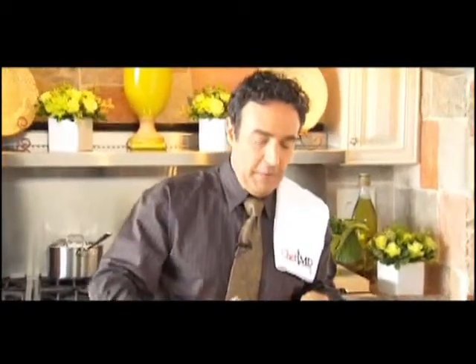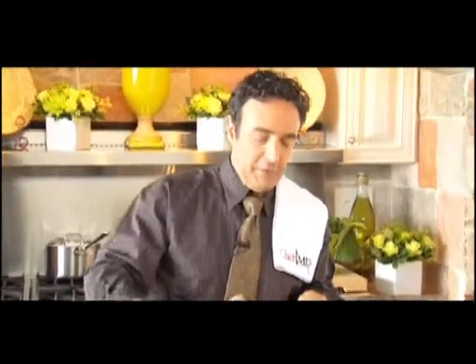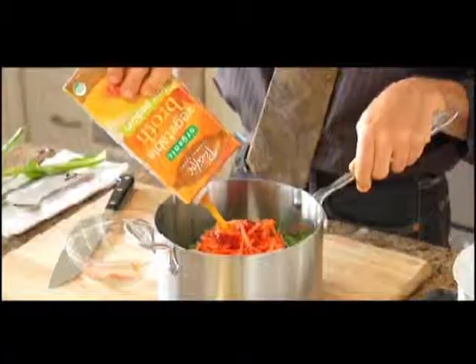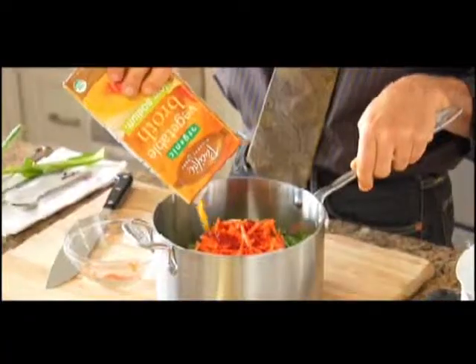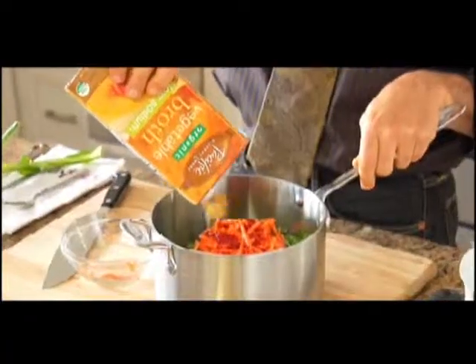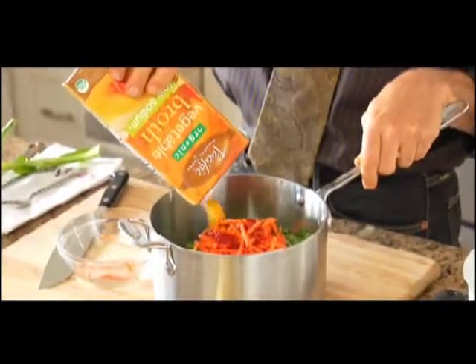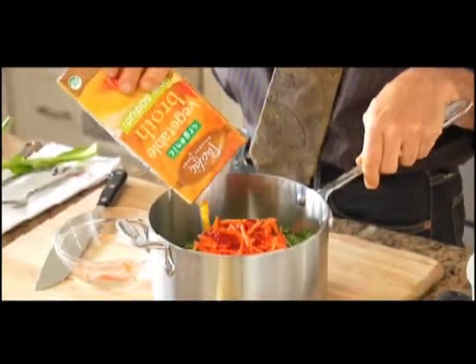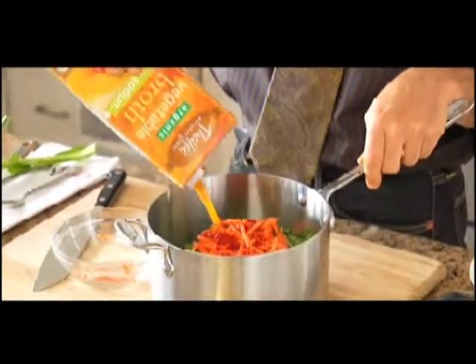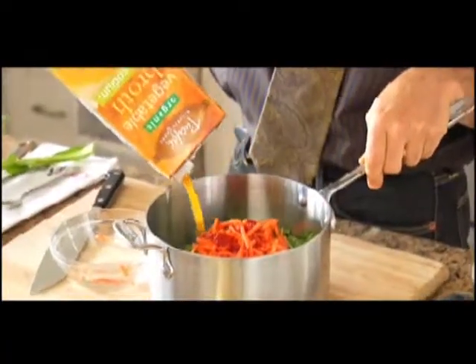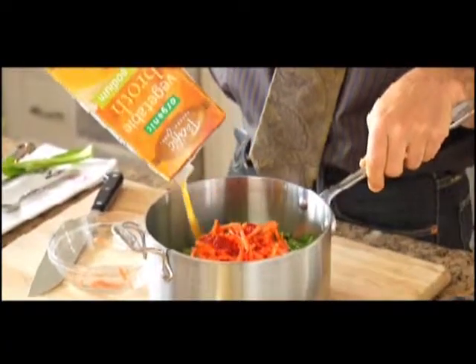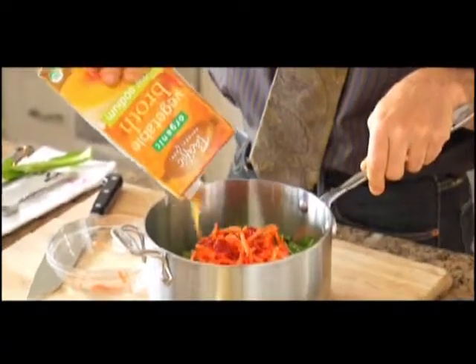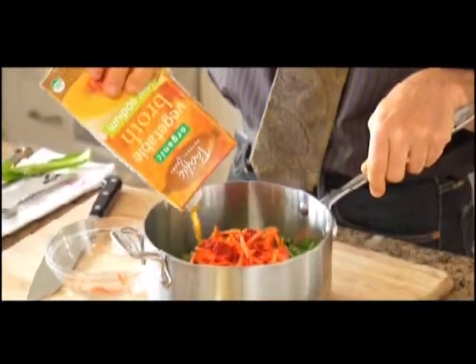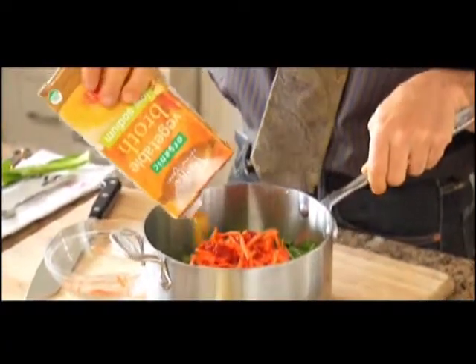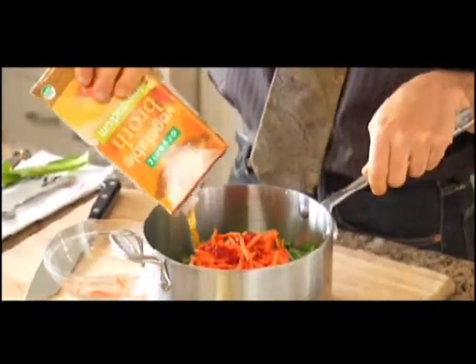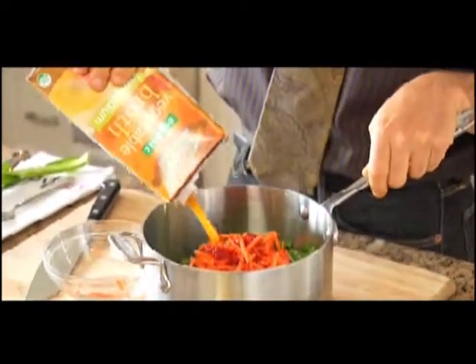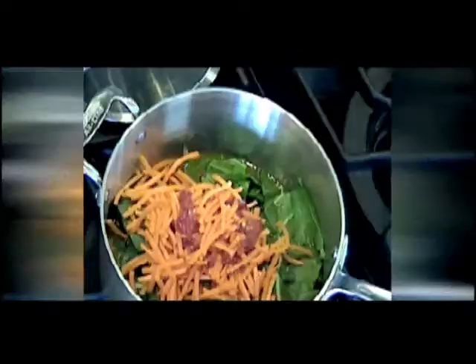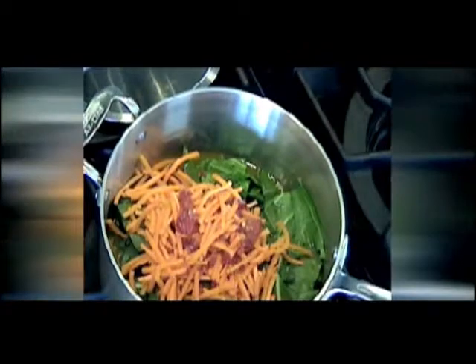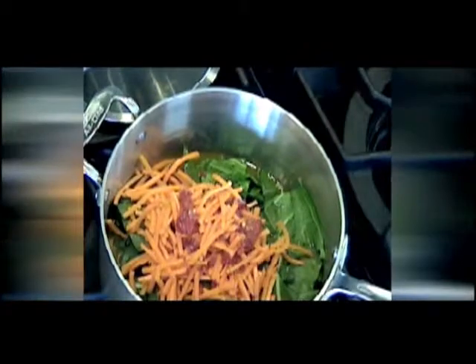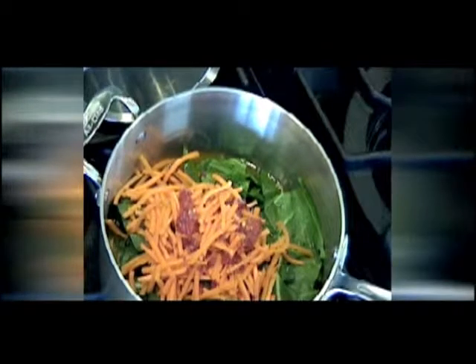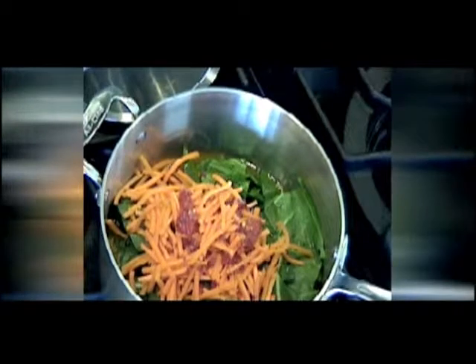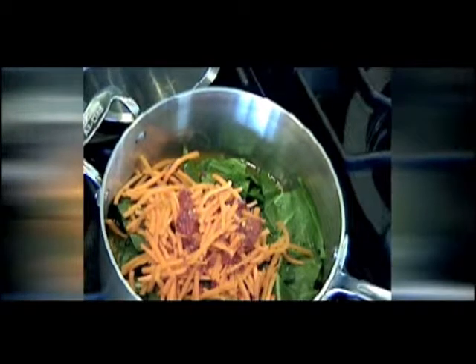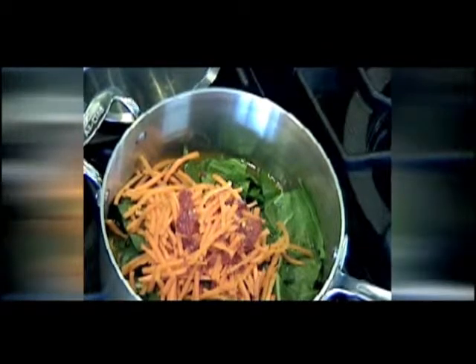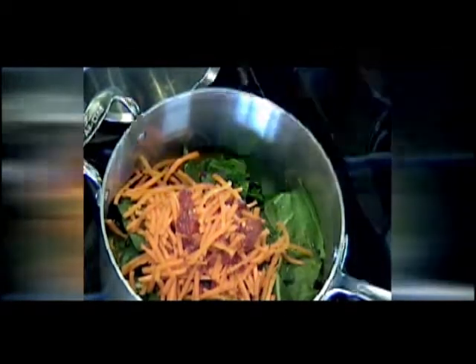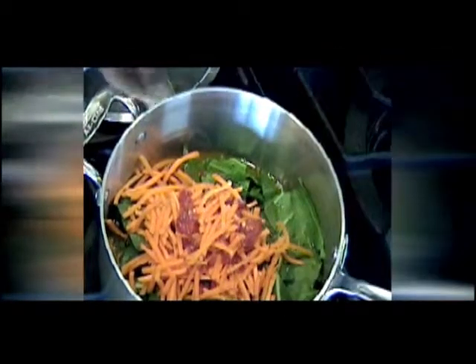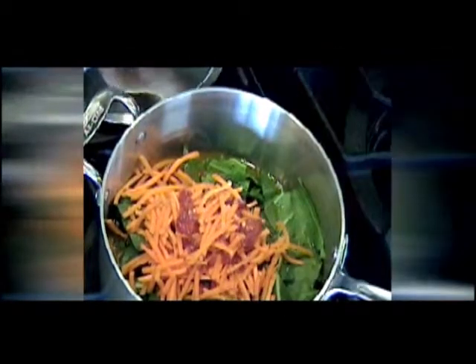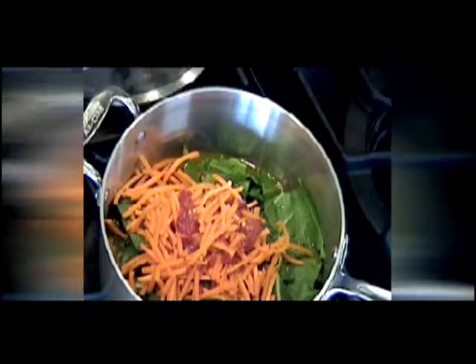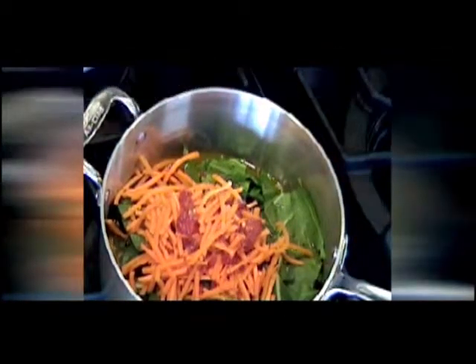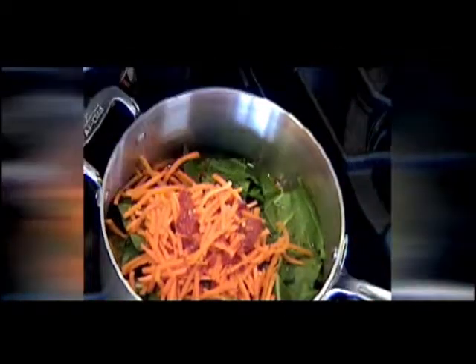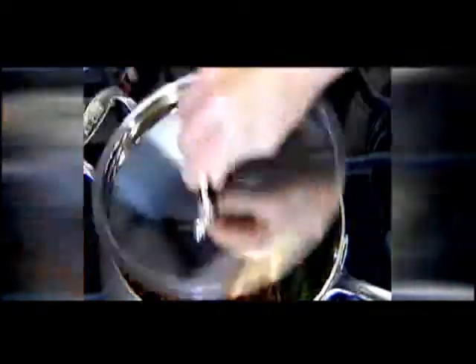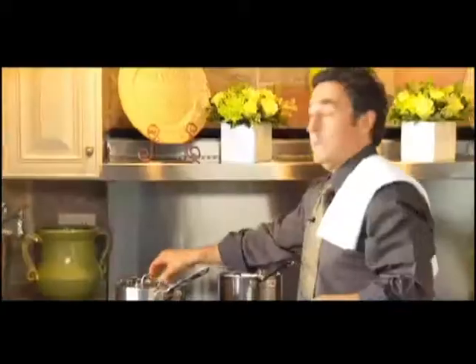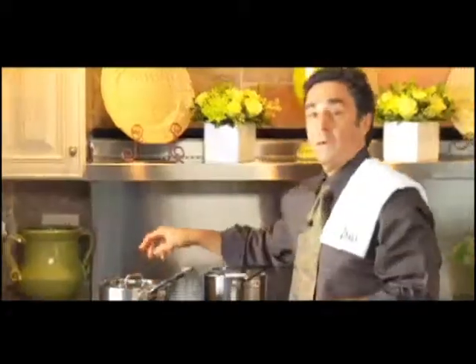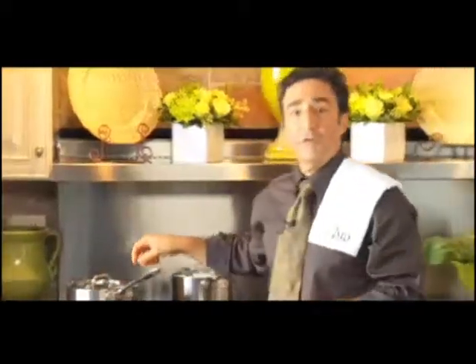This whole dish actually is low in sodium. Now, this just goes right on the stove, covered.